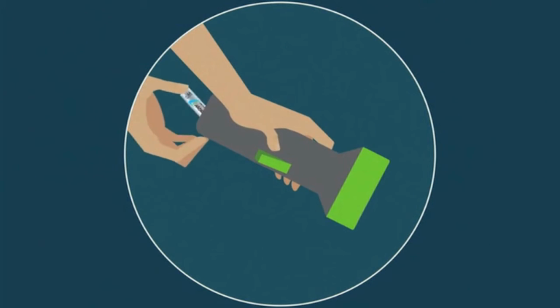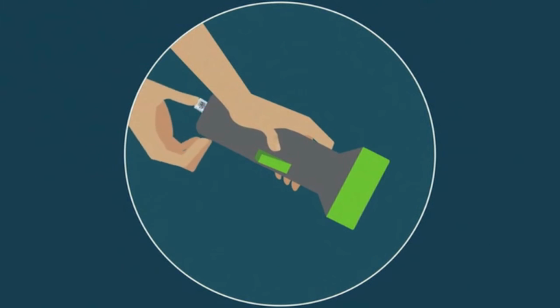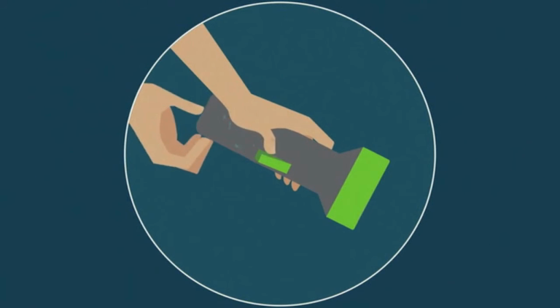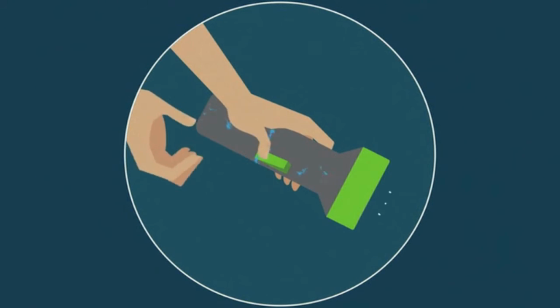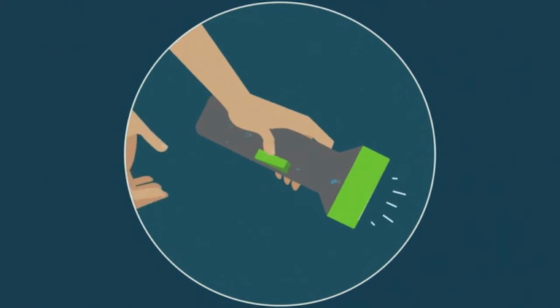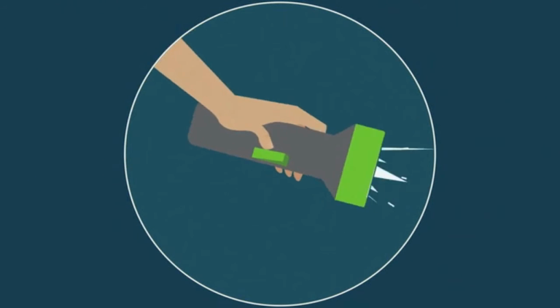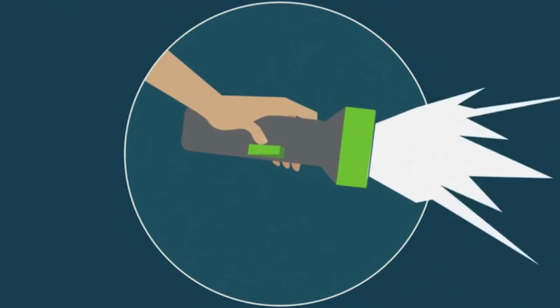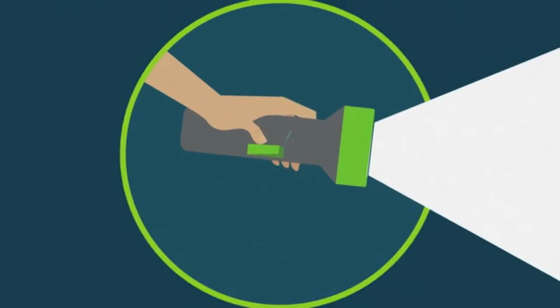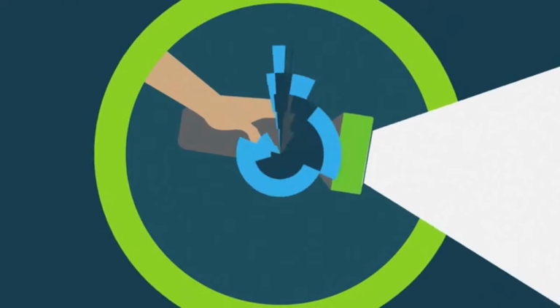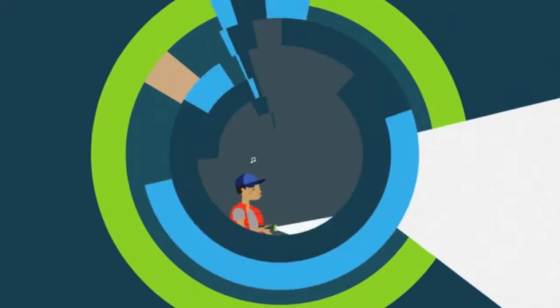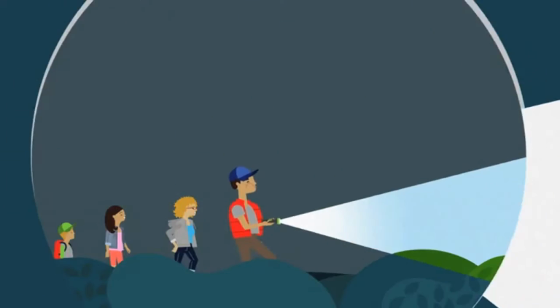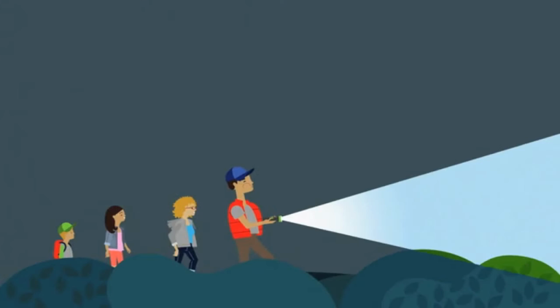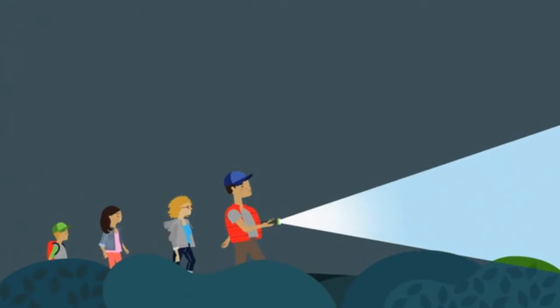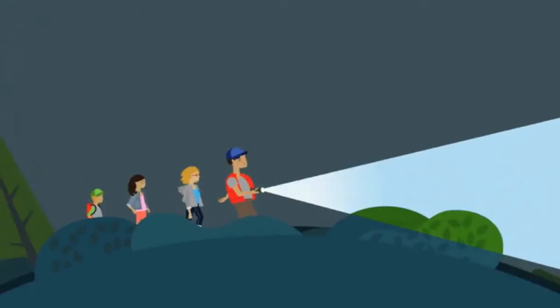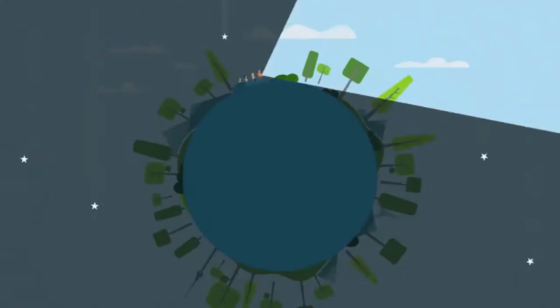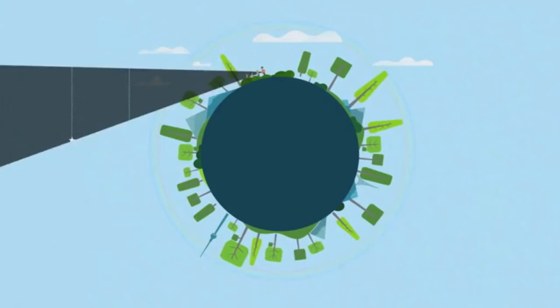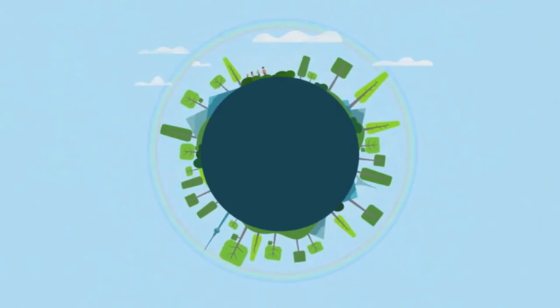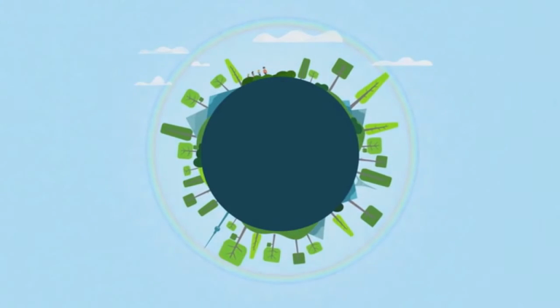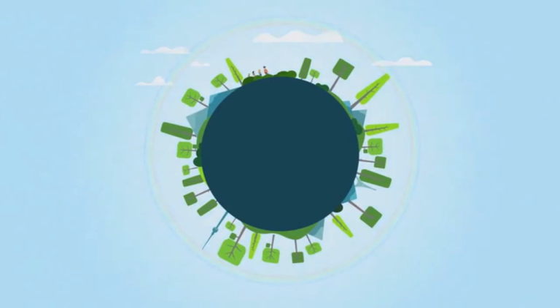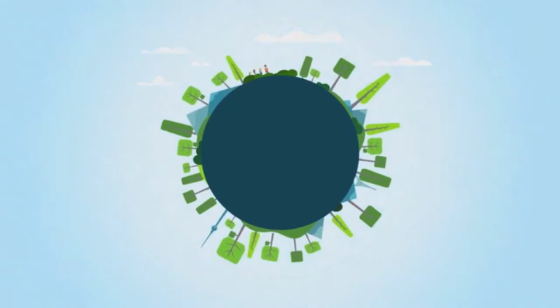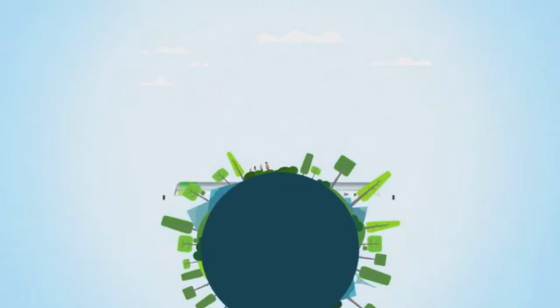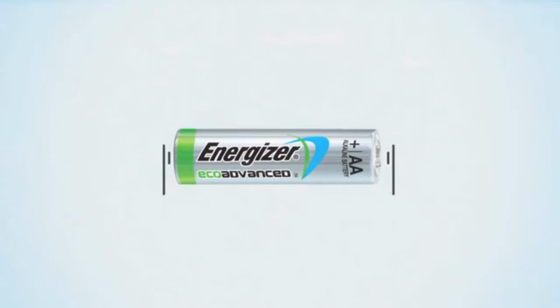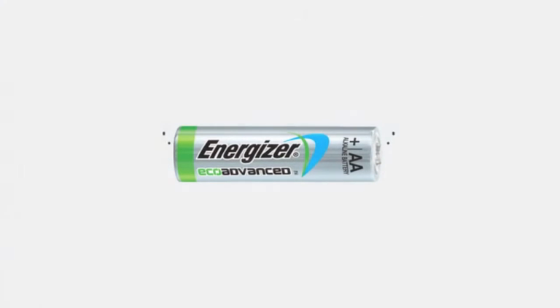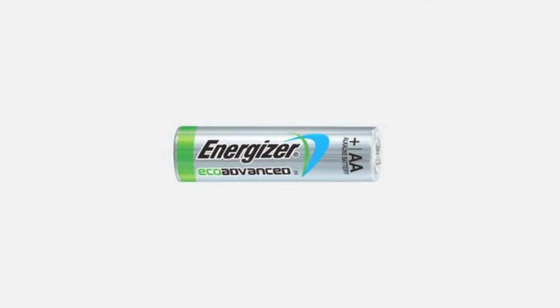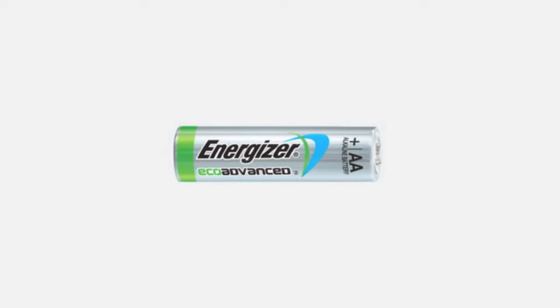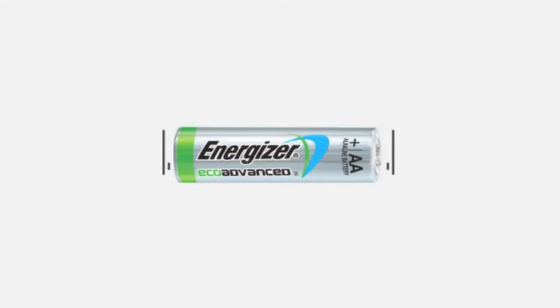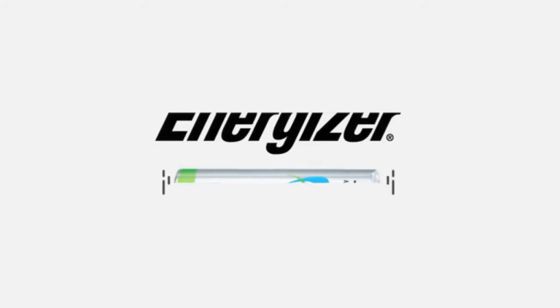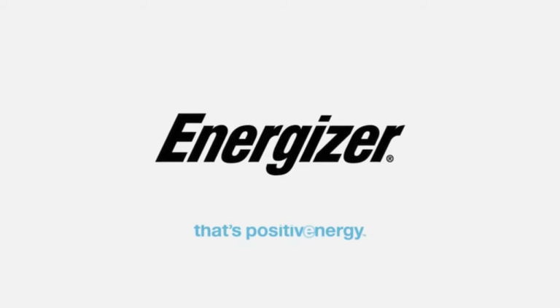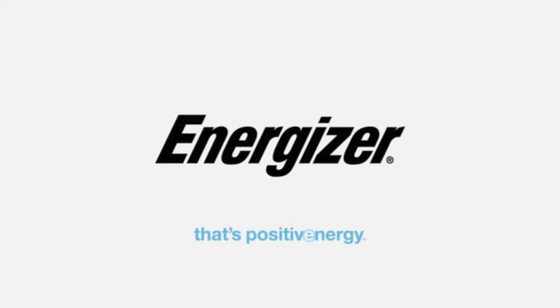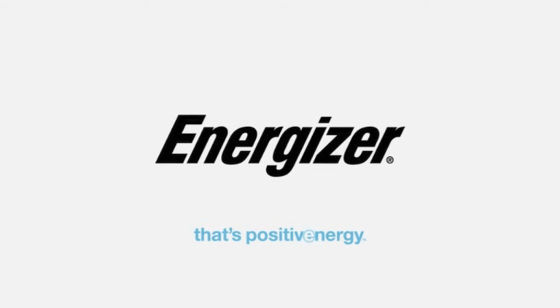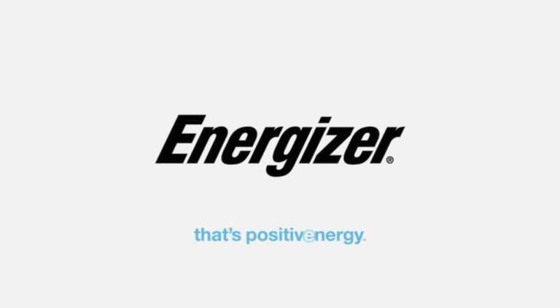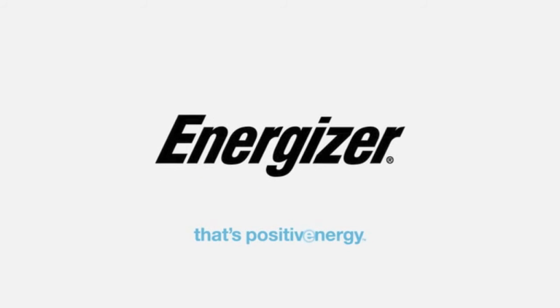Join the journey, change your battery, and change your world. The new Eco Advanced from Energizer.